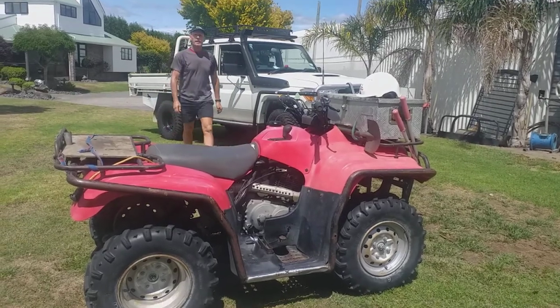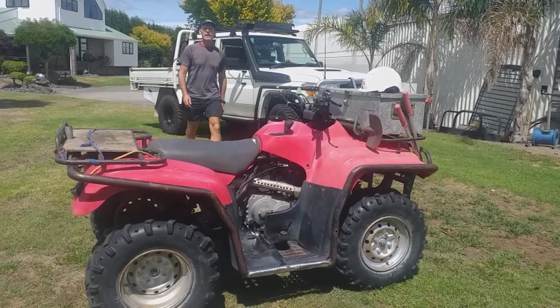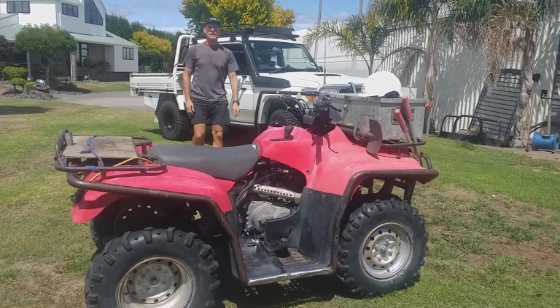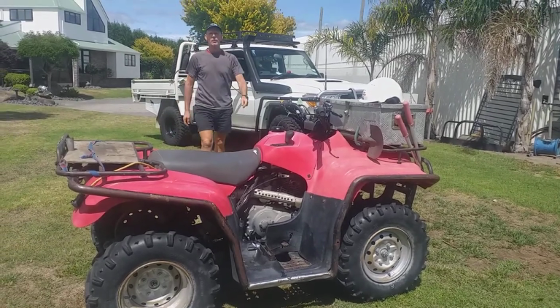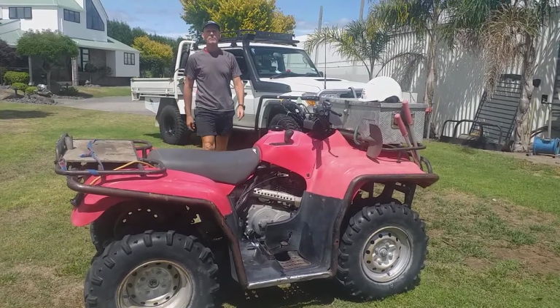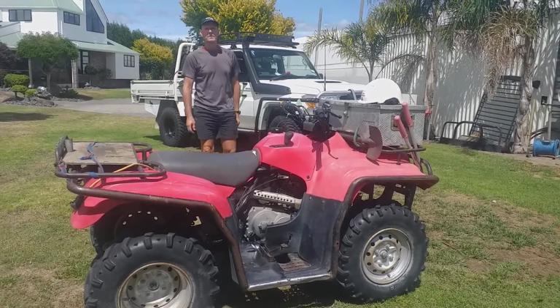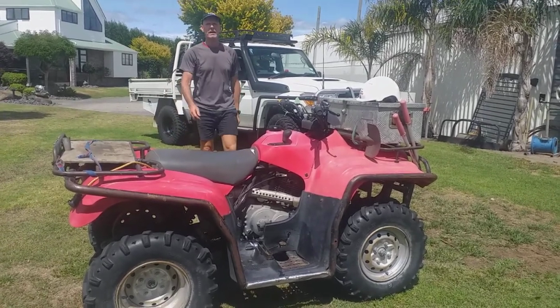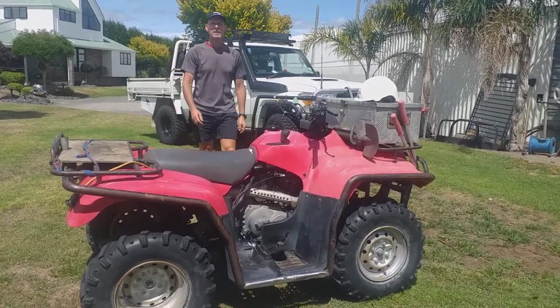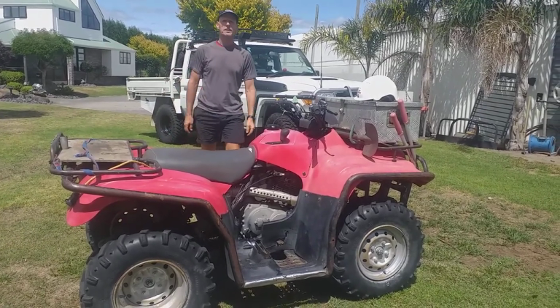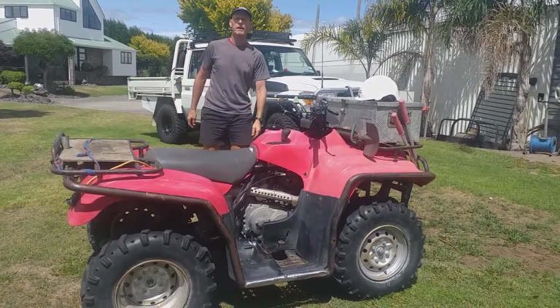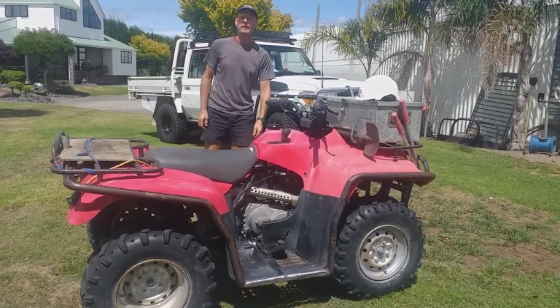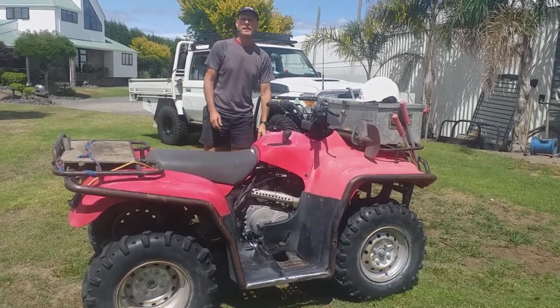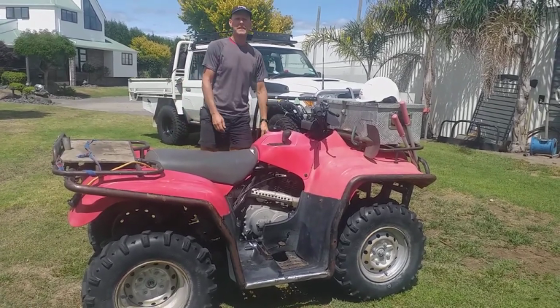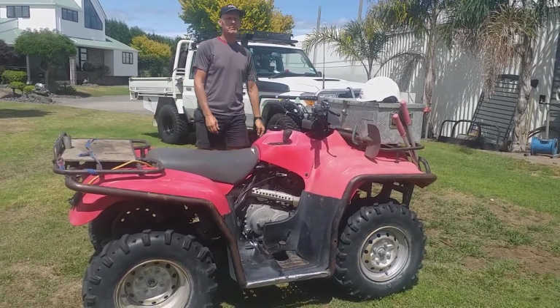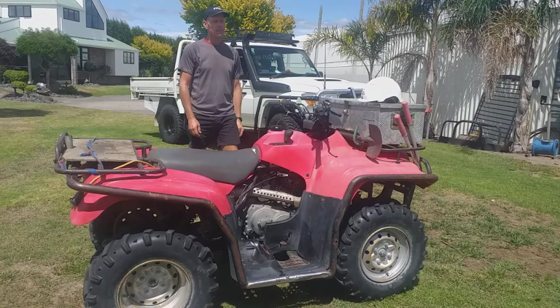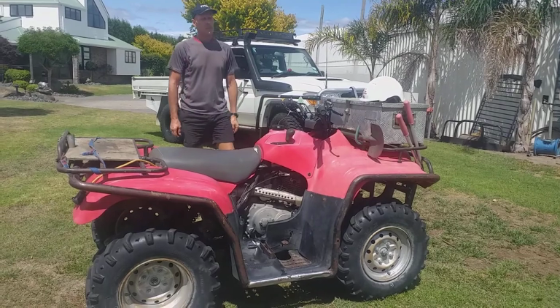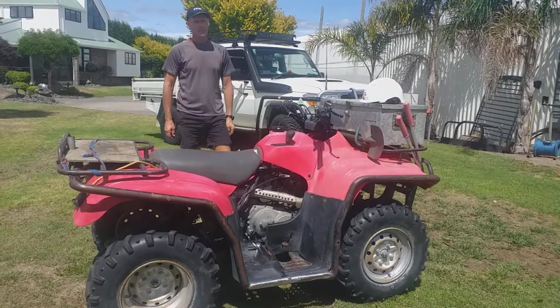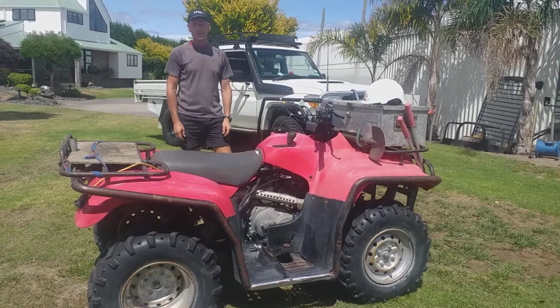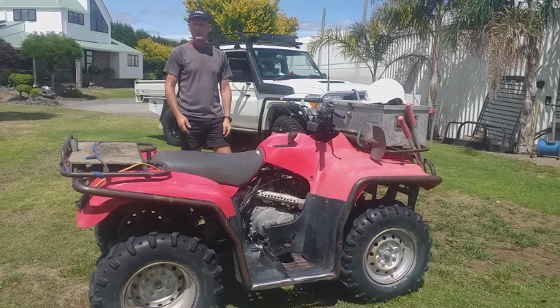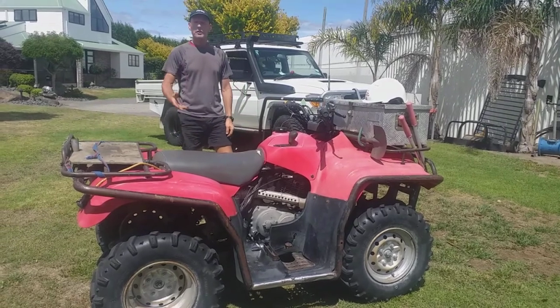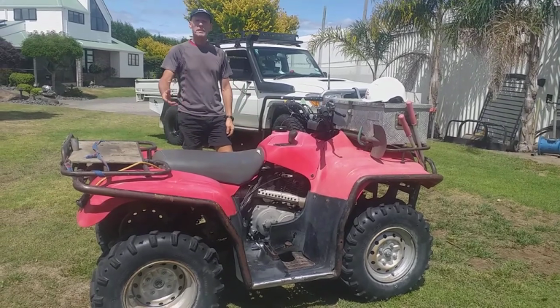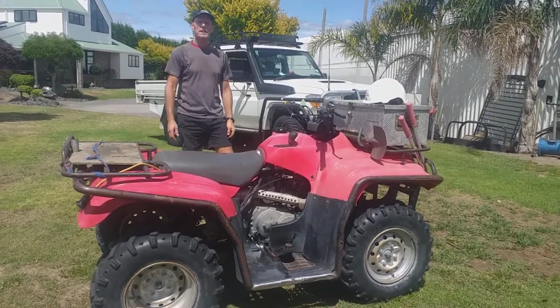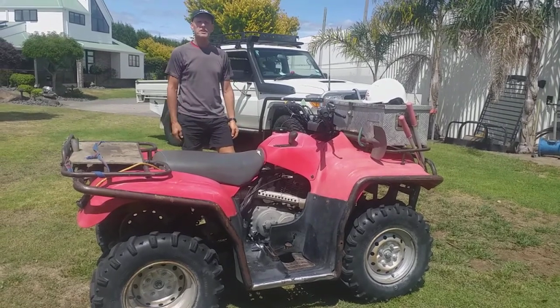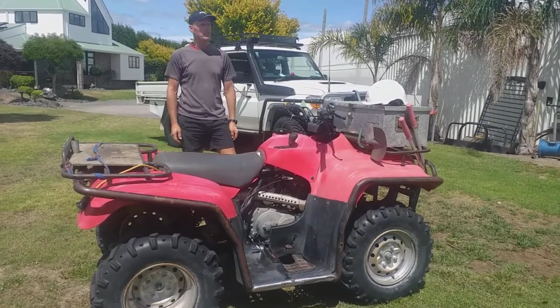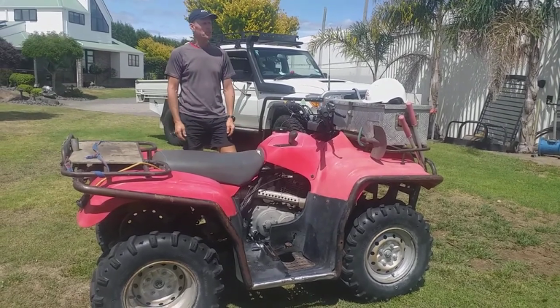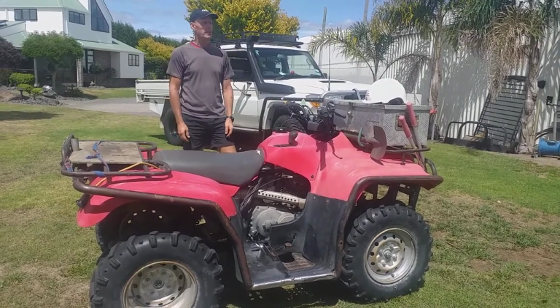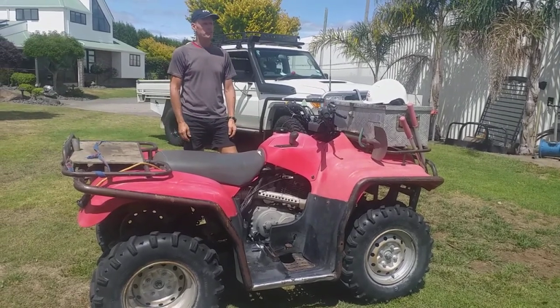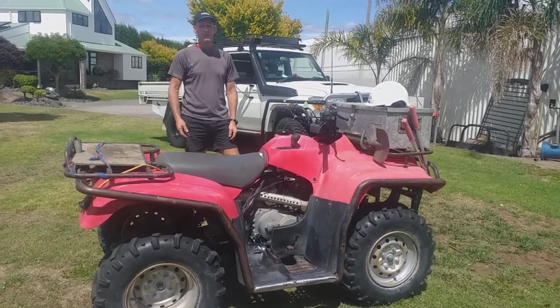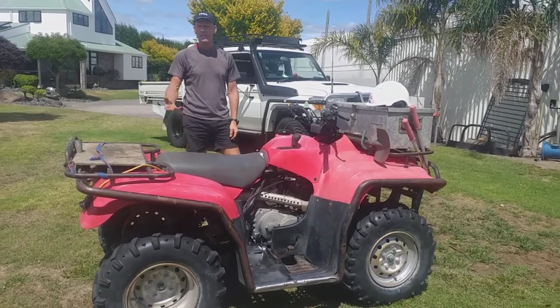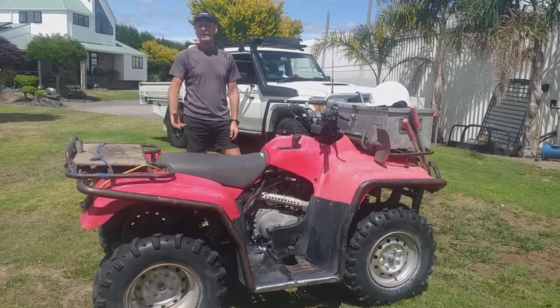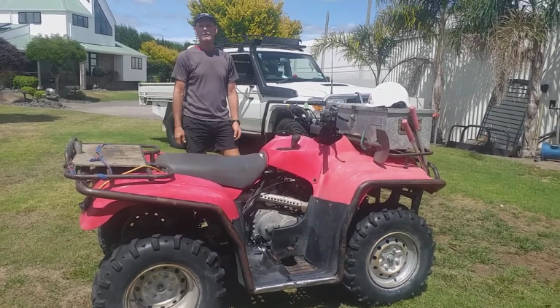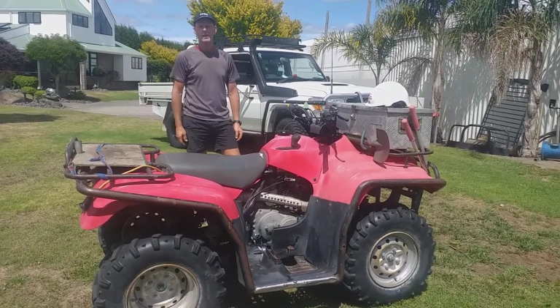G'day, I'm Graham from Smart HS, part of the tech team. Today we're going to do a pre-start check on the bike before we take it out on the farm.